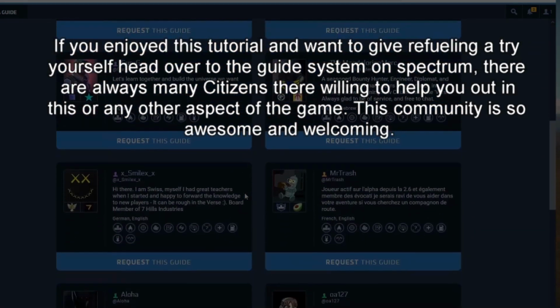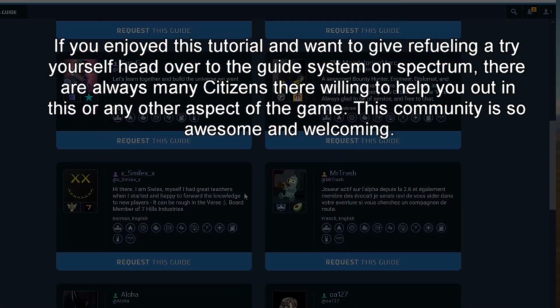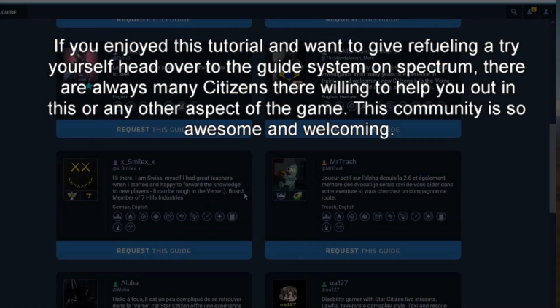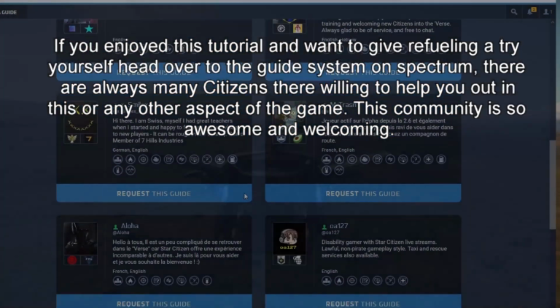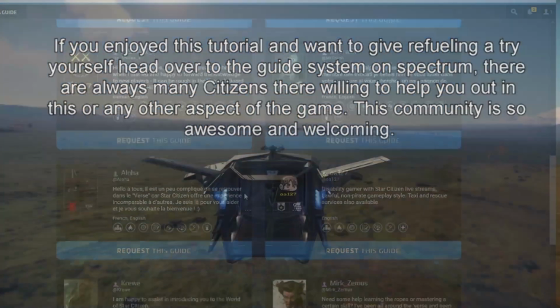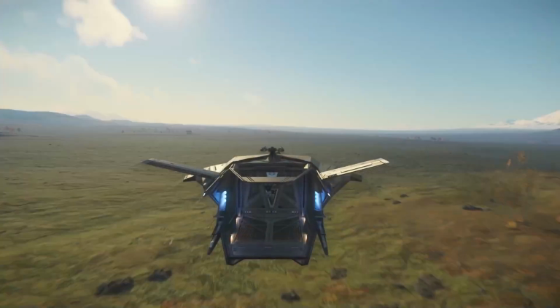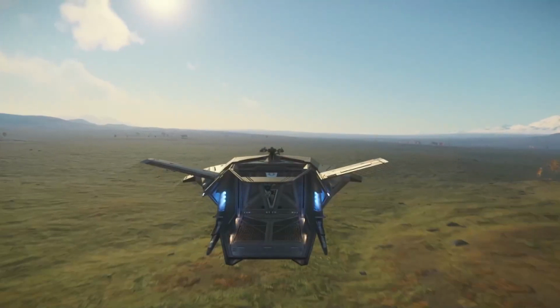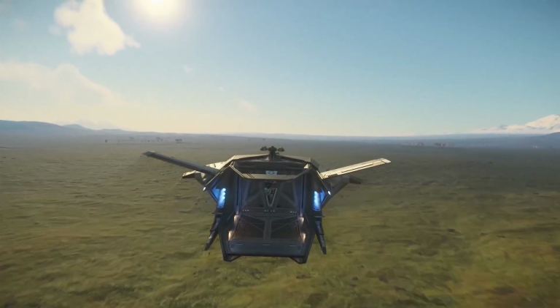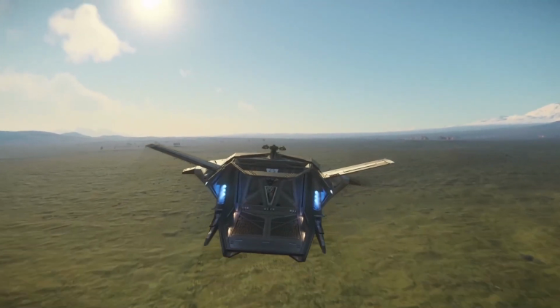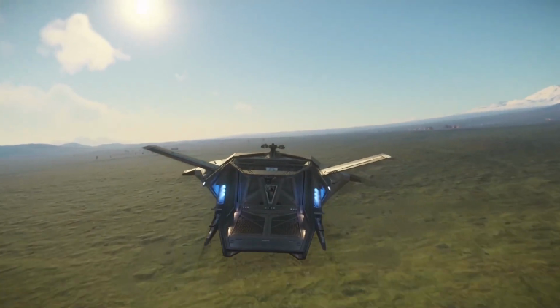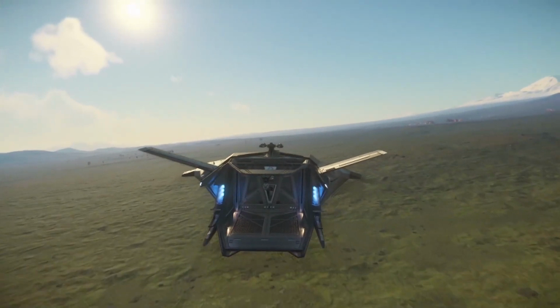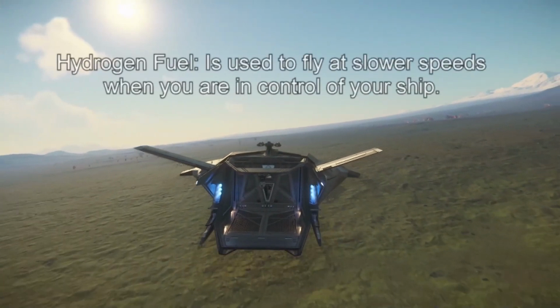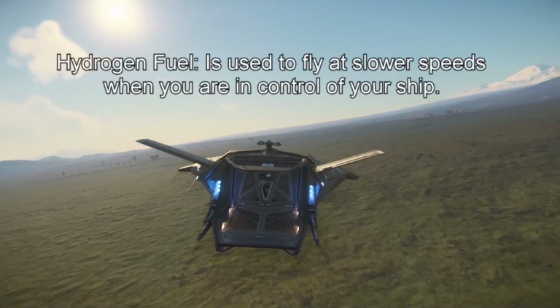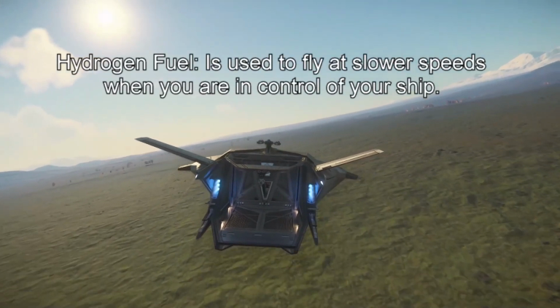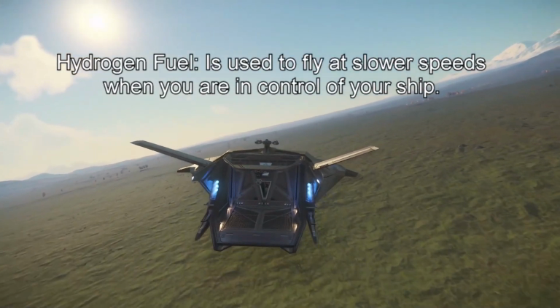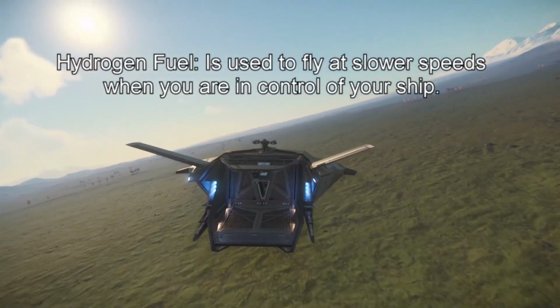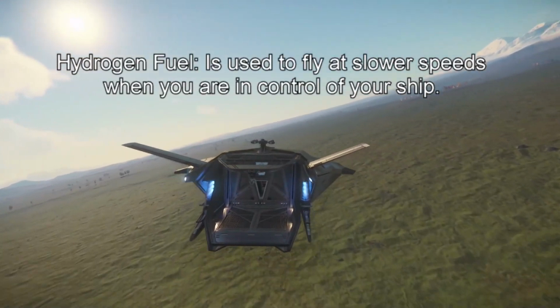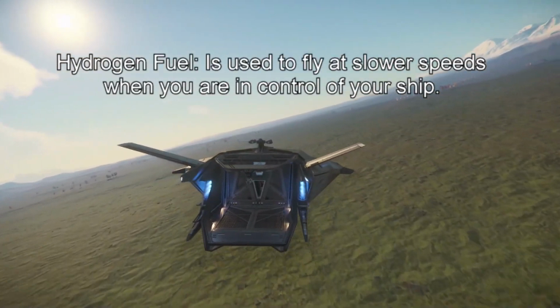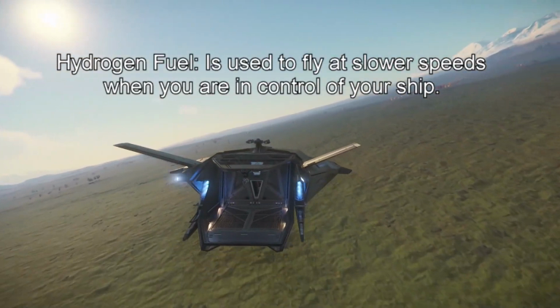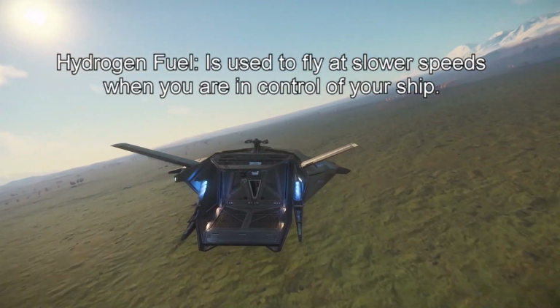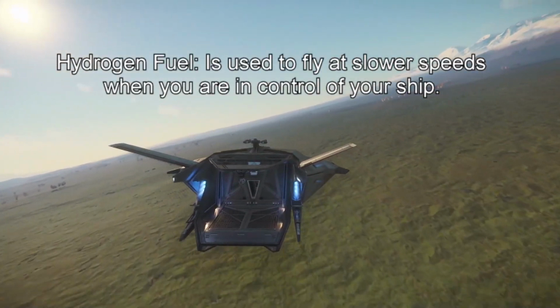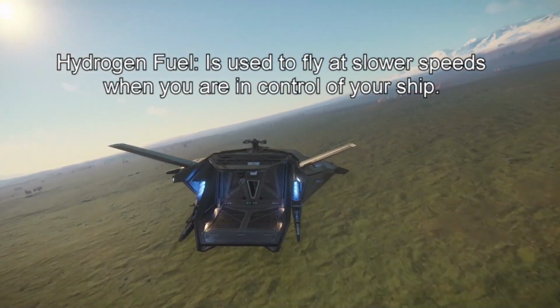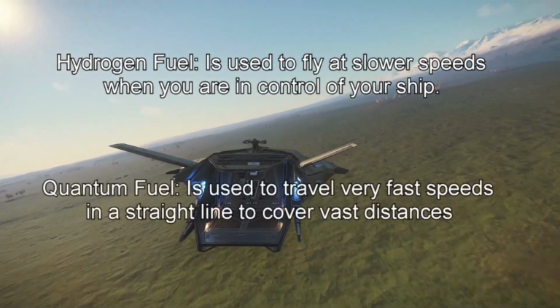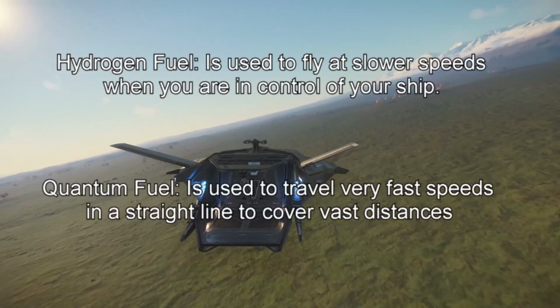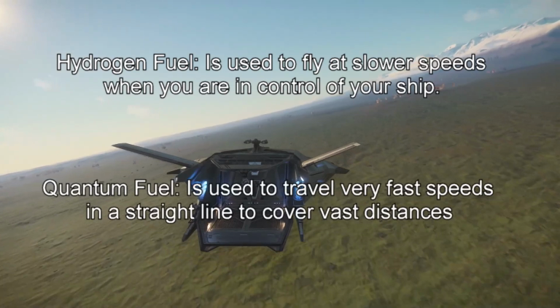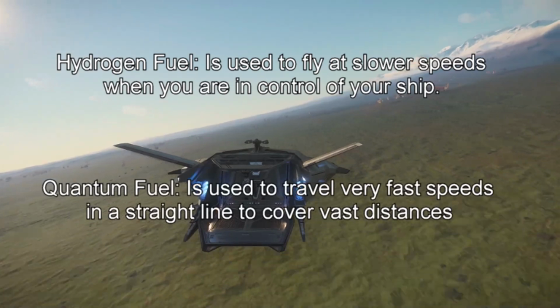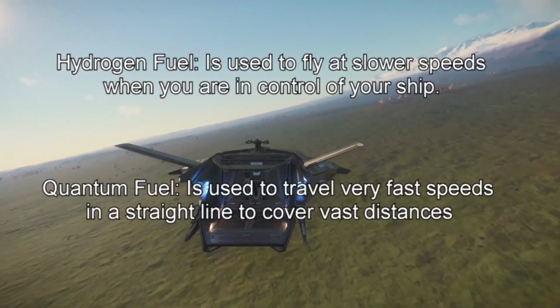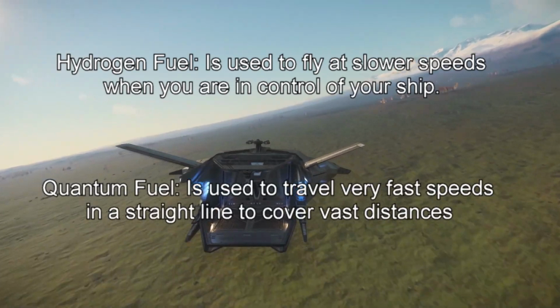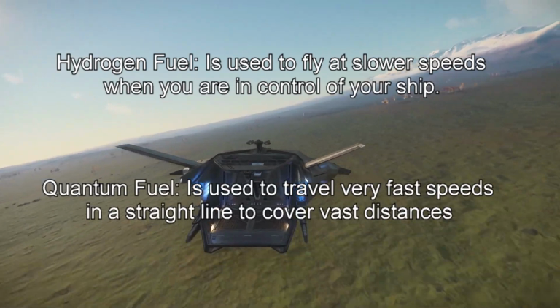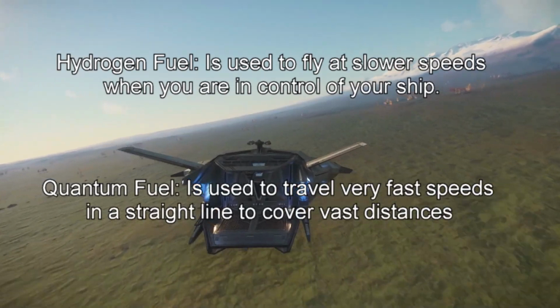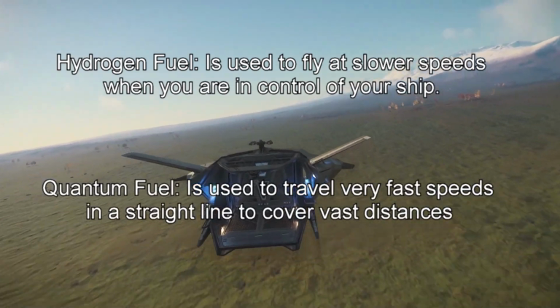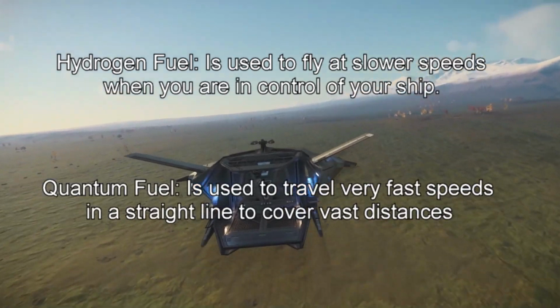Fuel is divided into two types: hydrogen, which is used for standard flight maneuvers, and quantanium, which is used in your jump drives.